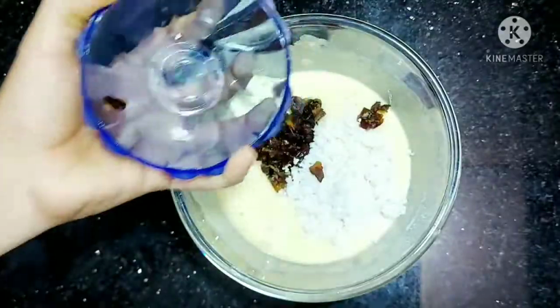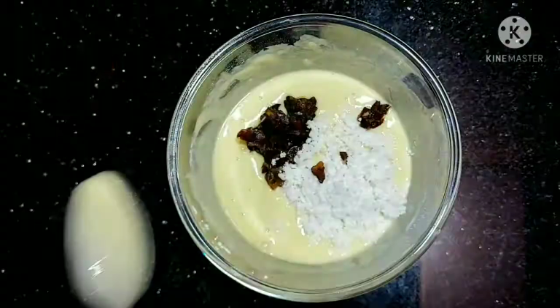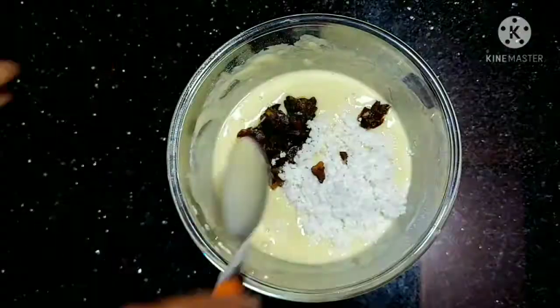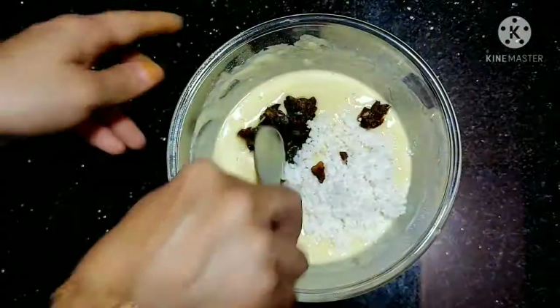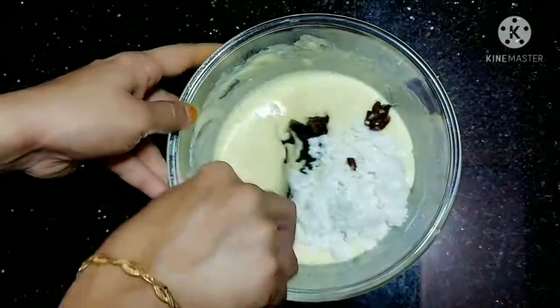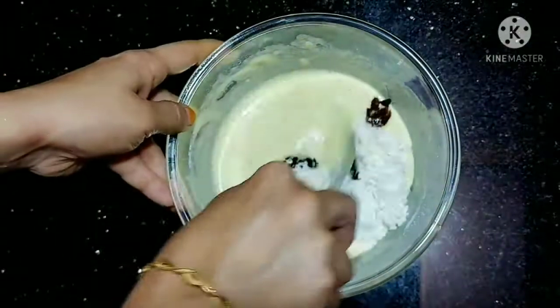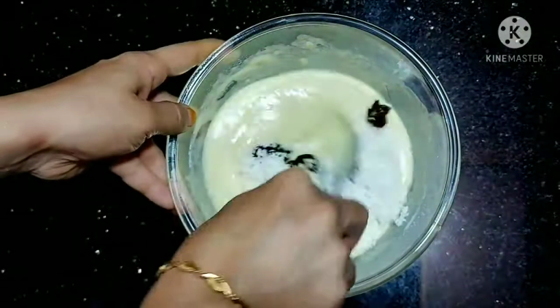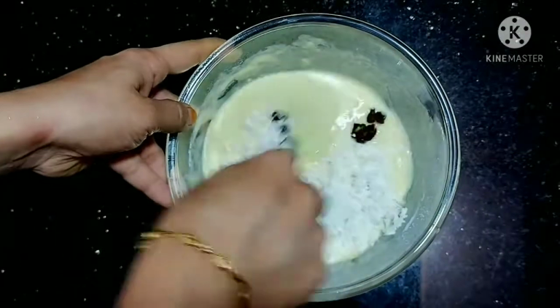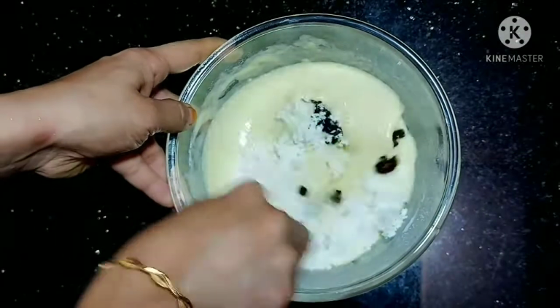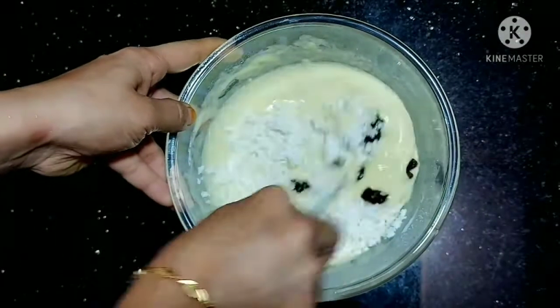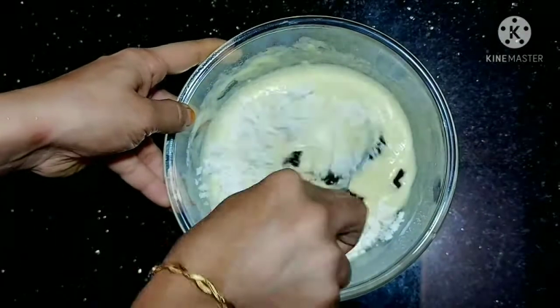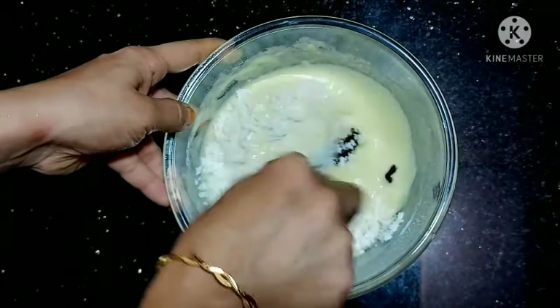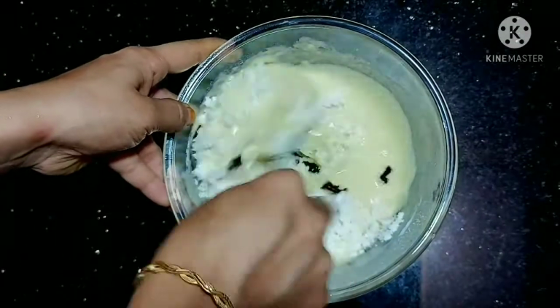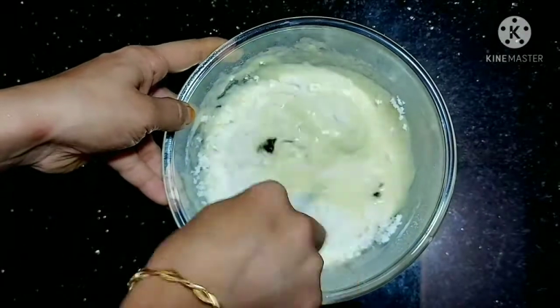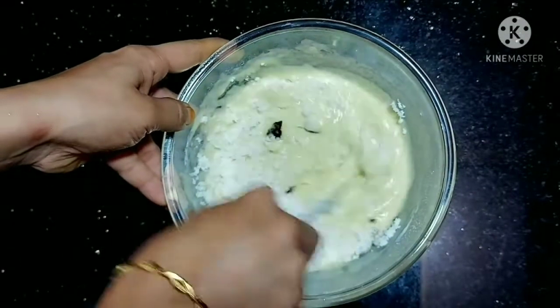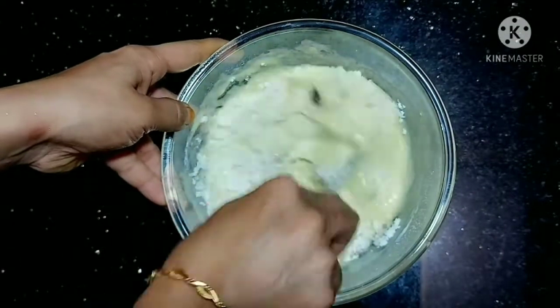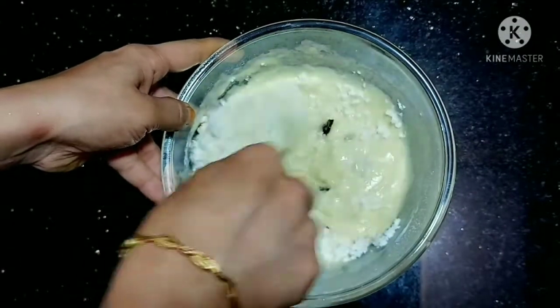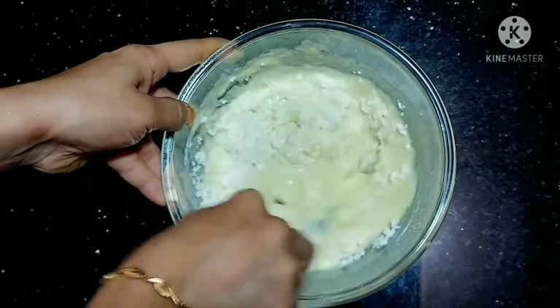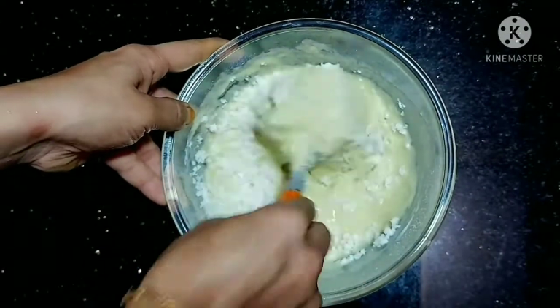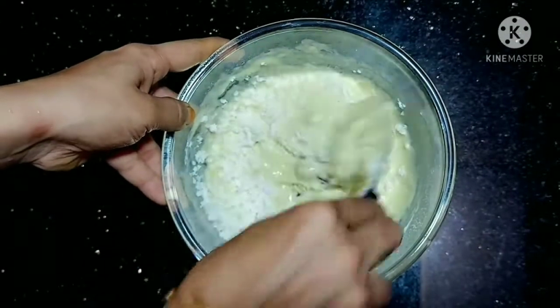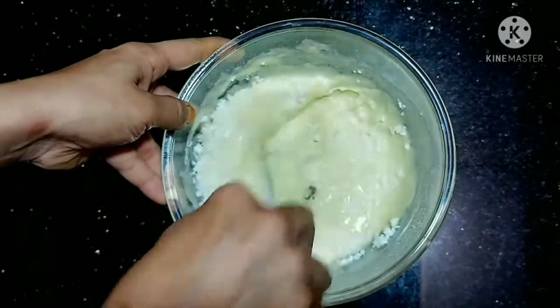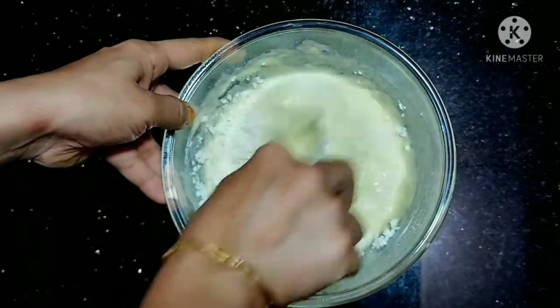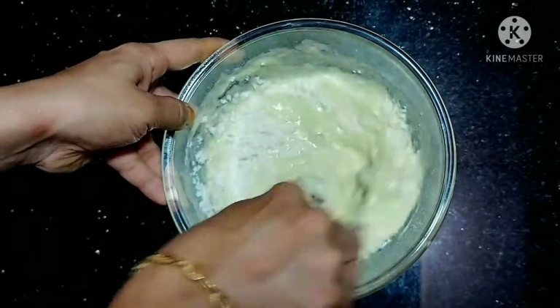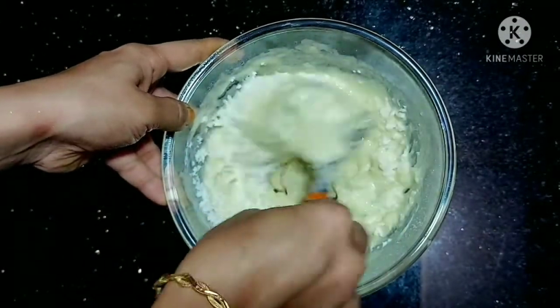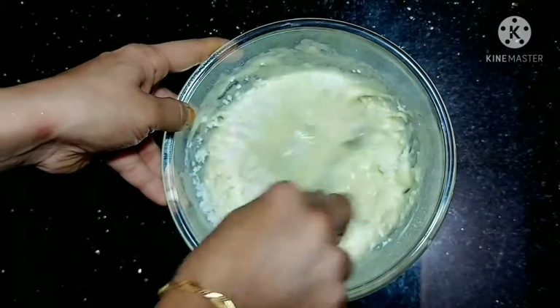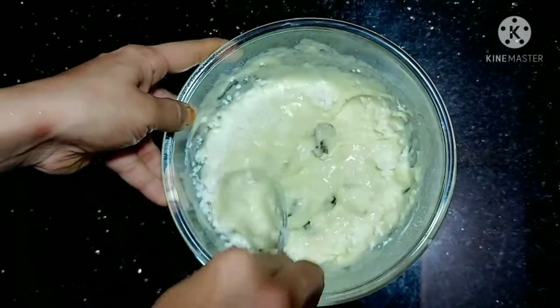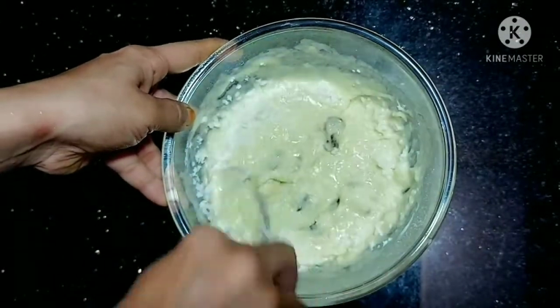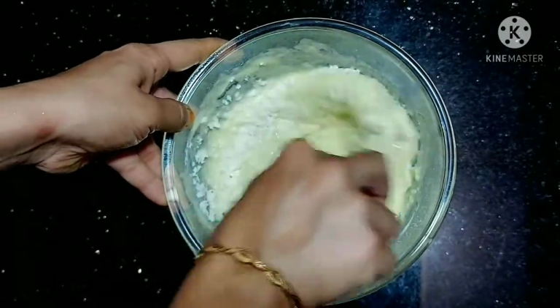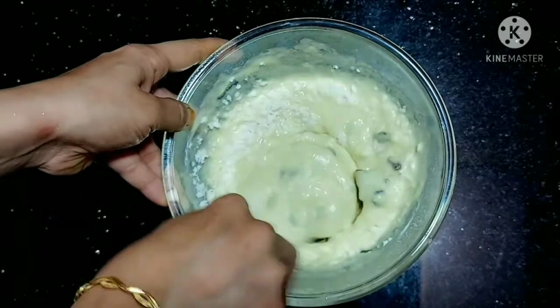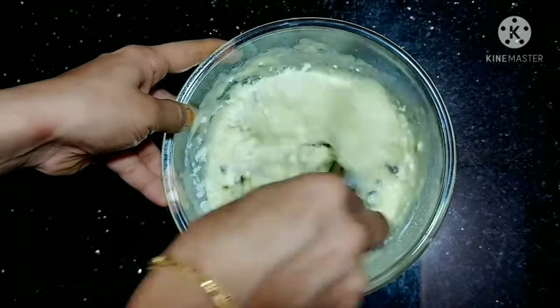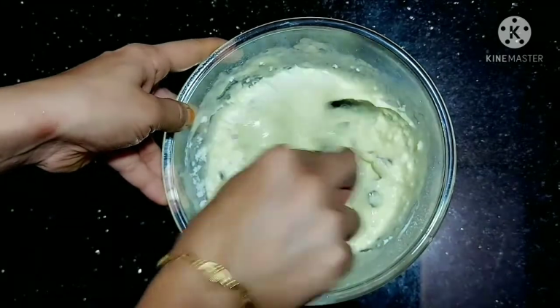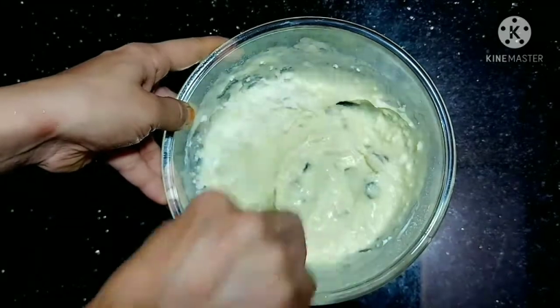That doesn't matter when we eat it, we will take it to eat it. It will take as many of you to eat it.